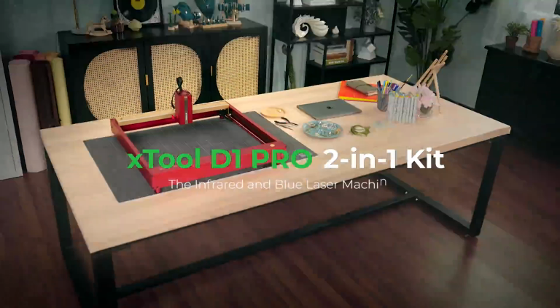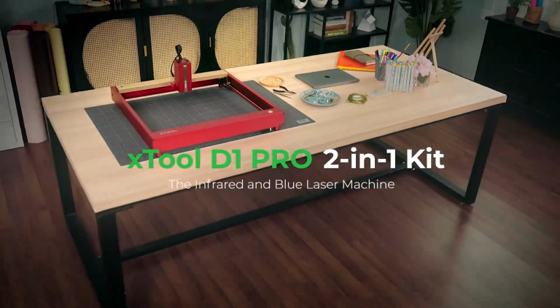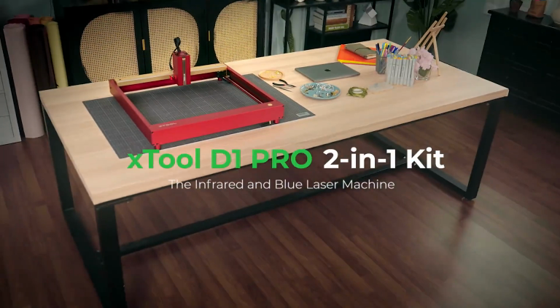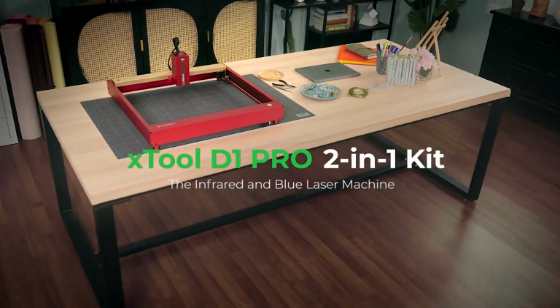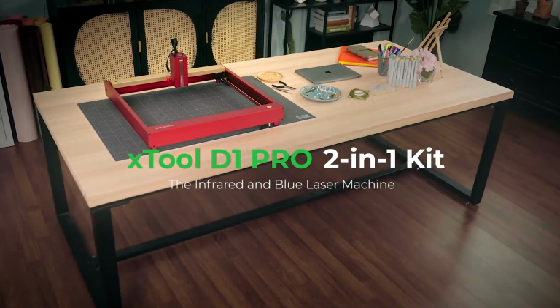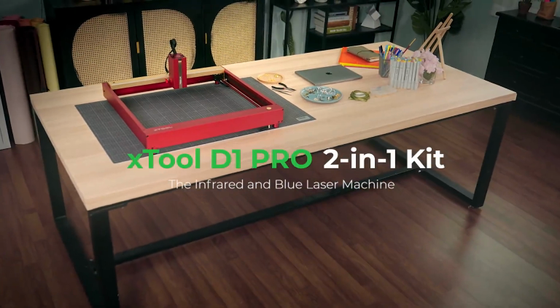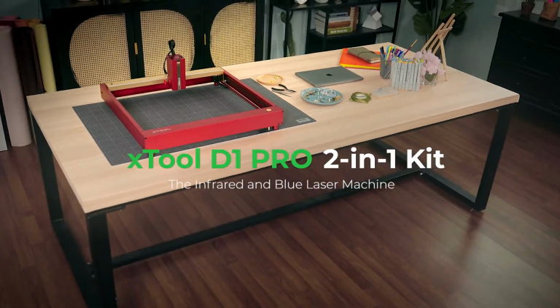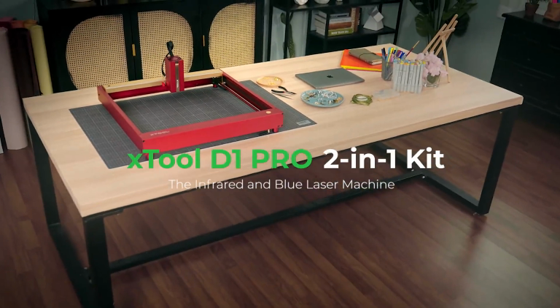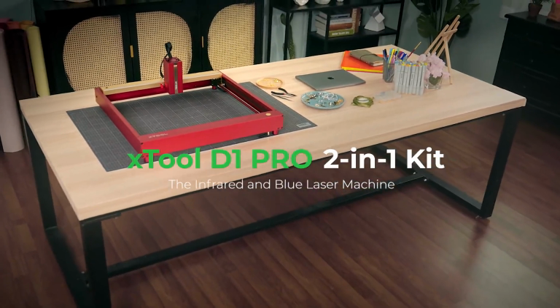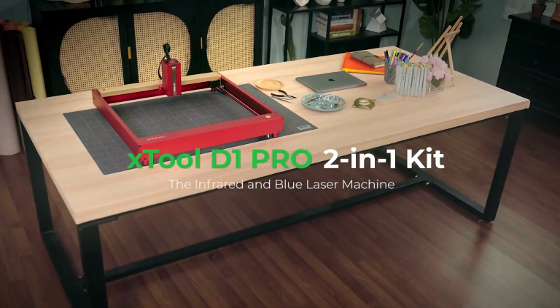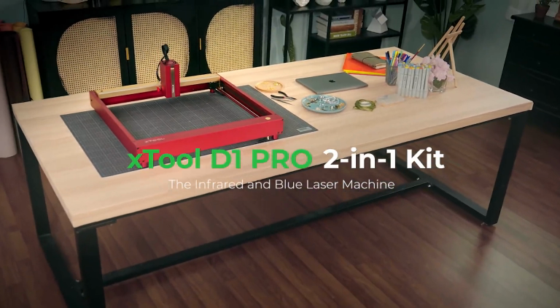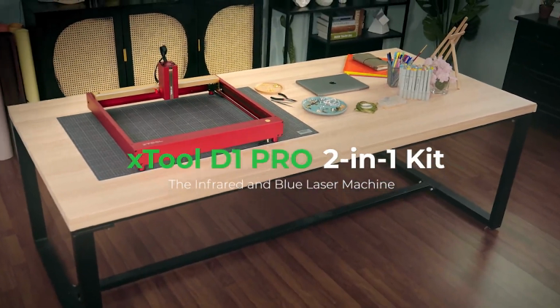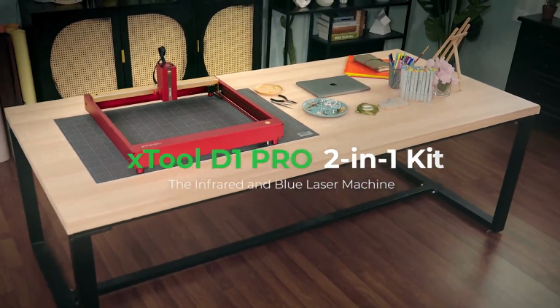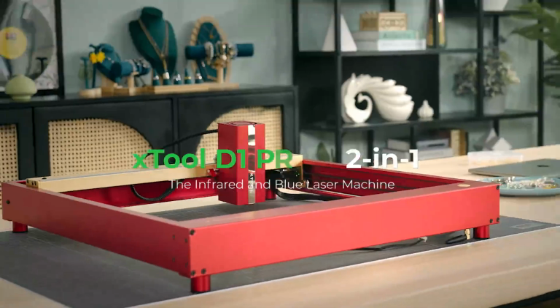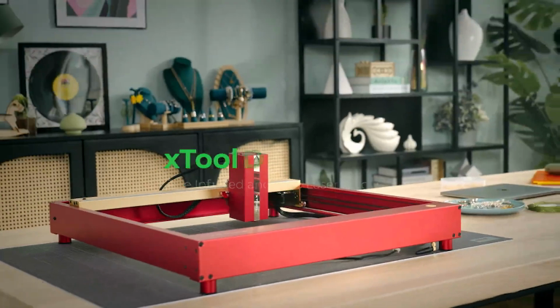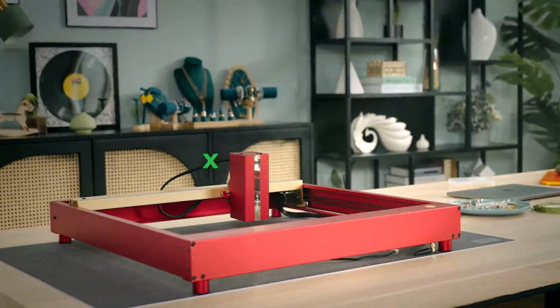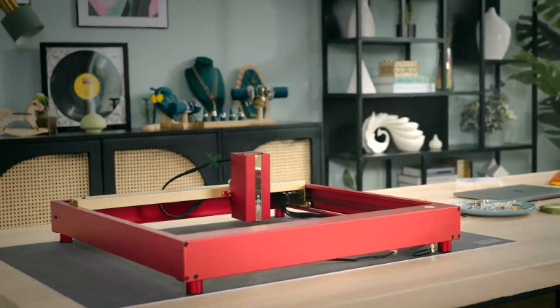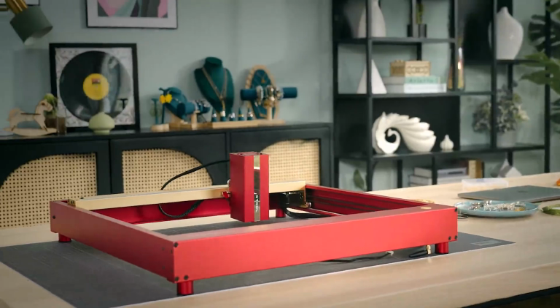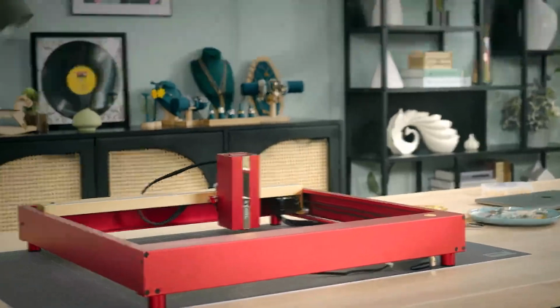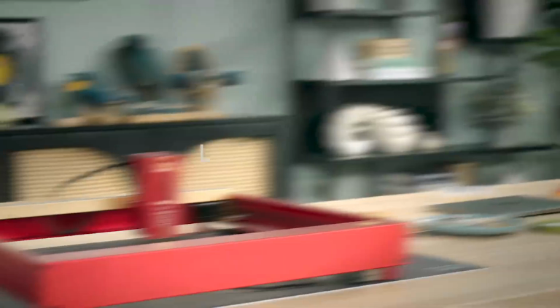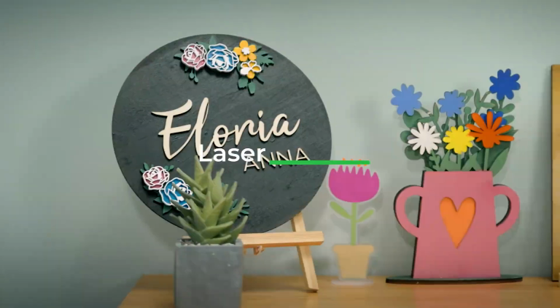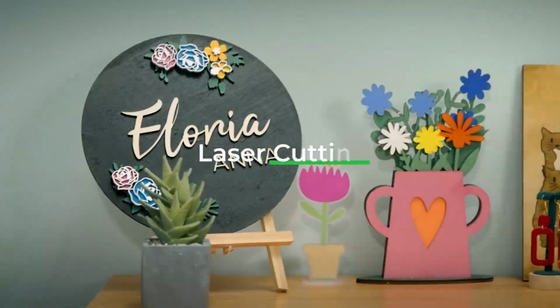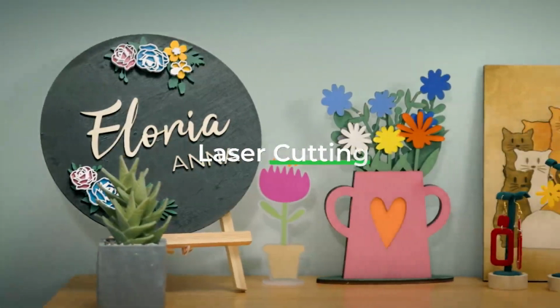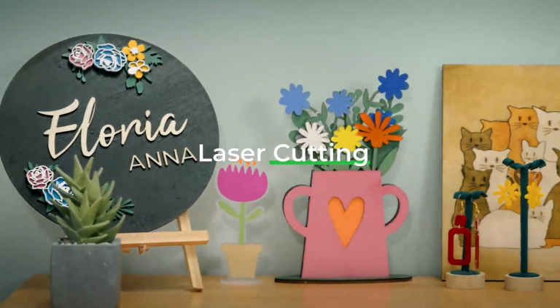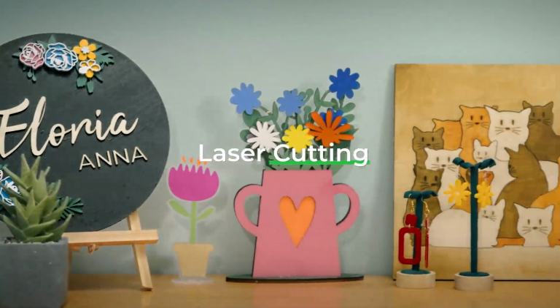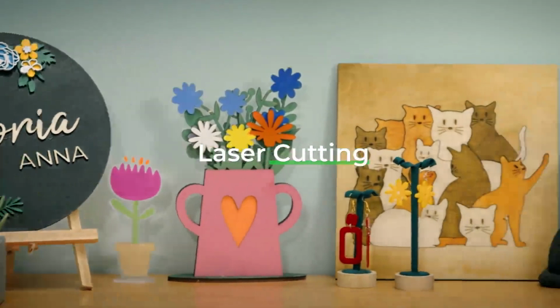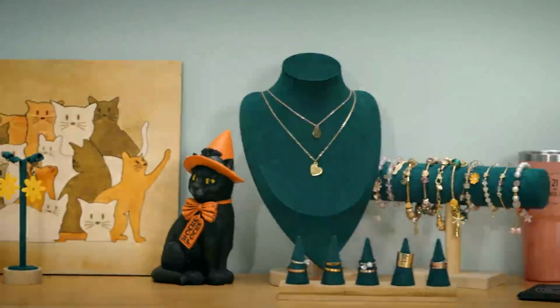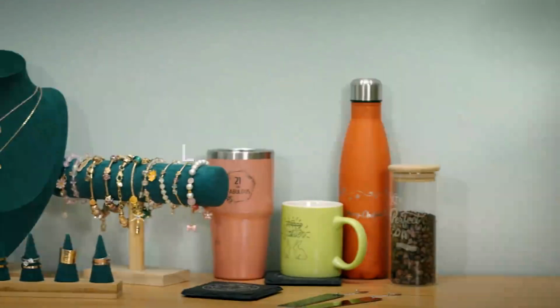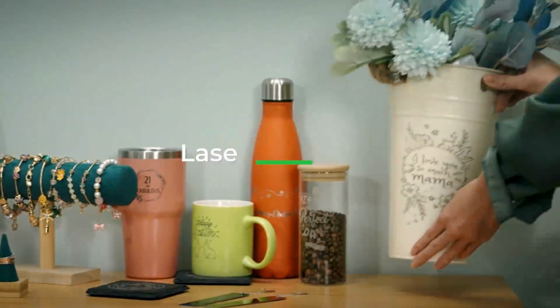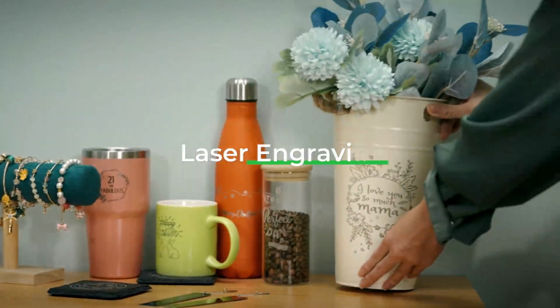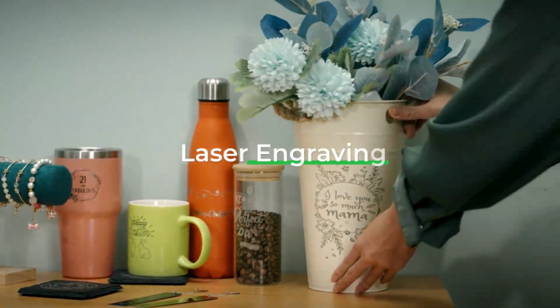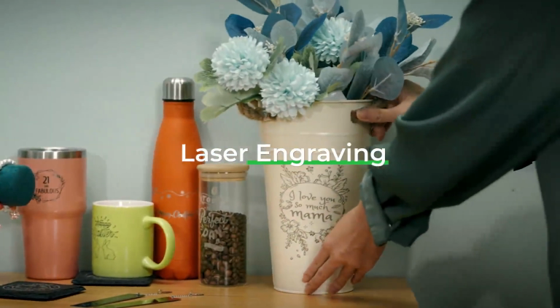Meet xTool D1 Pro 2-in-1 kit. One pack meets all your needs.